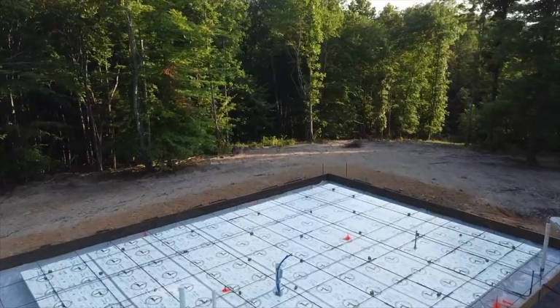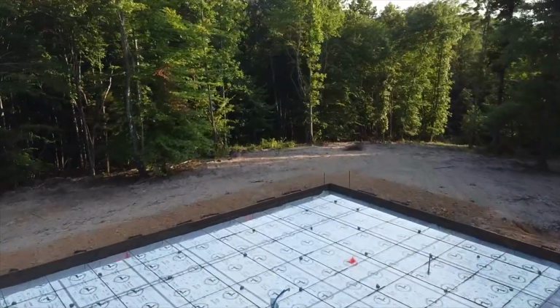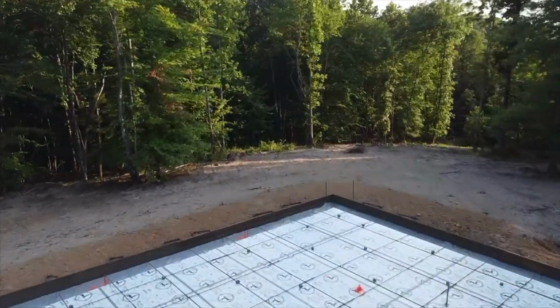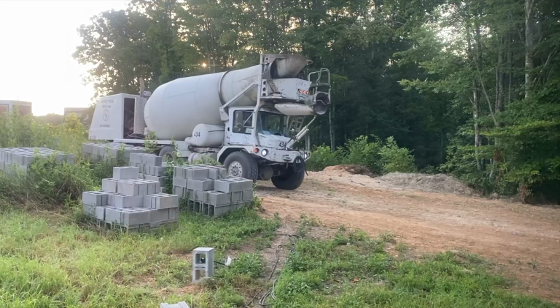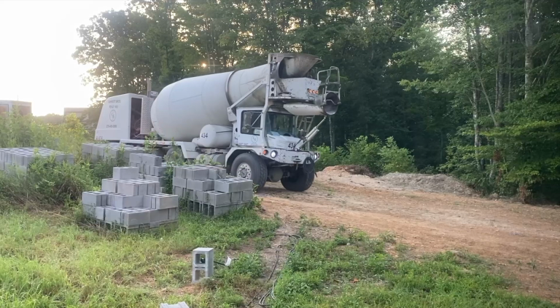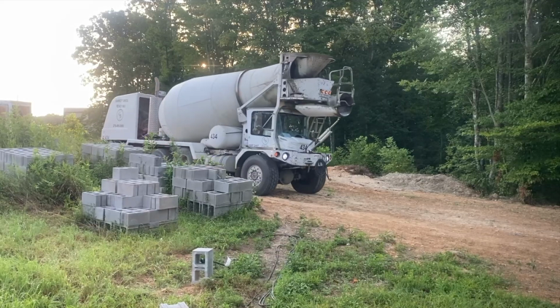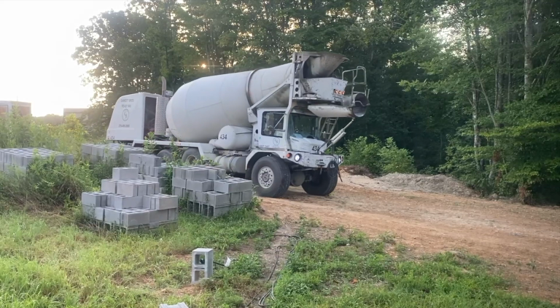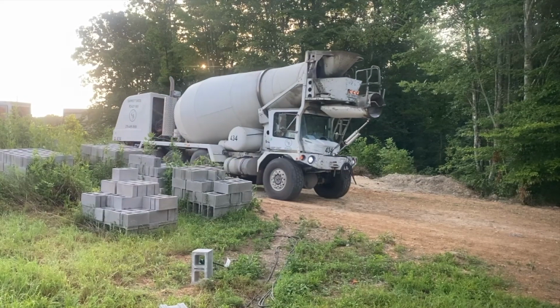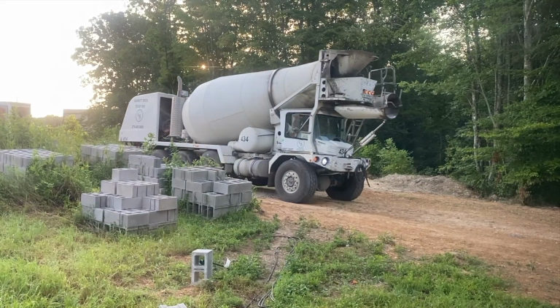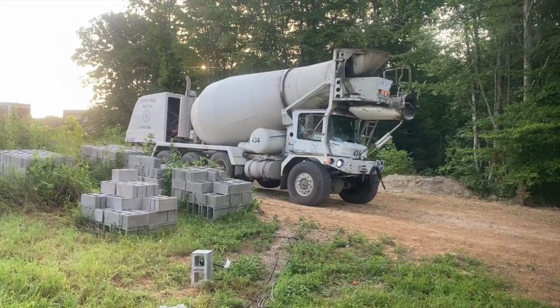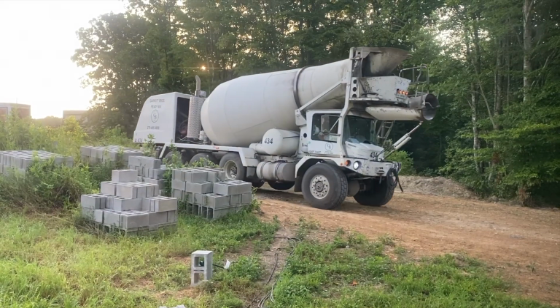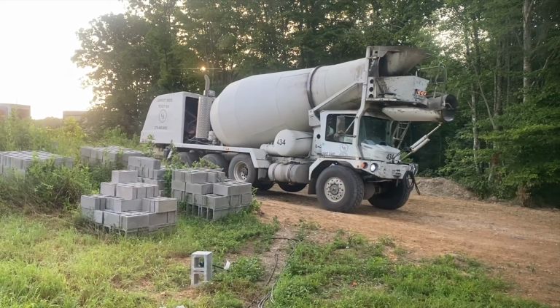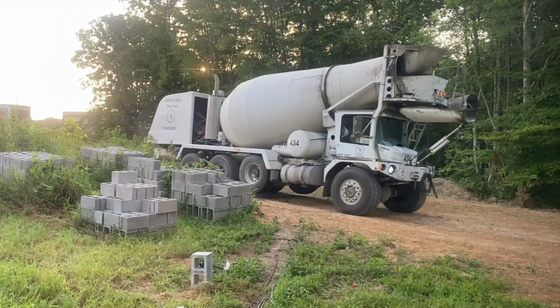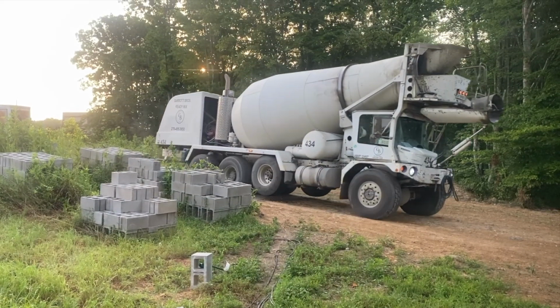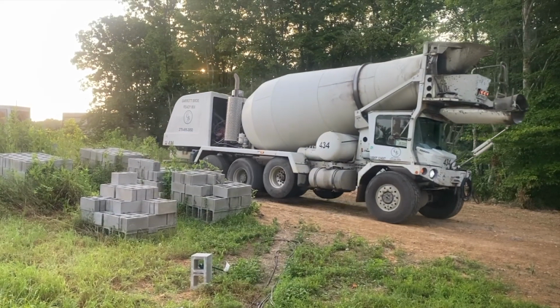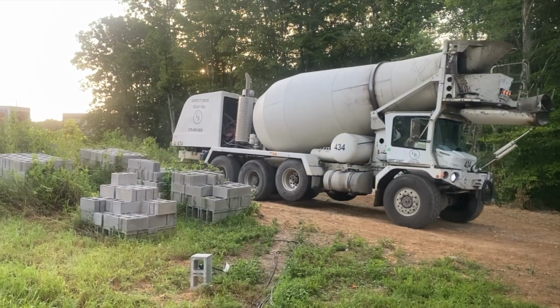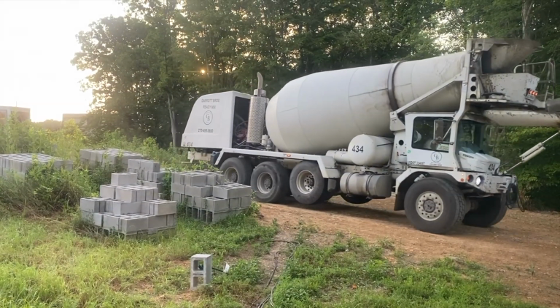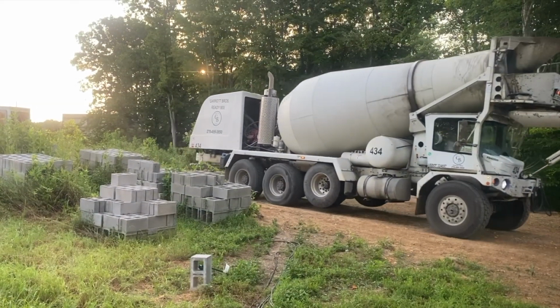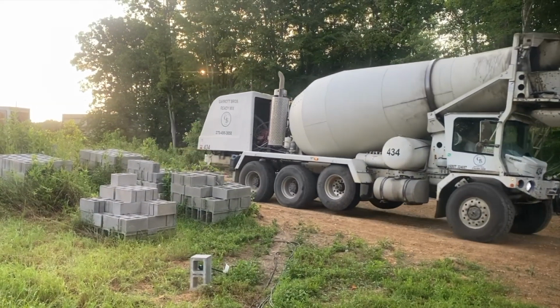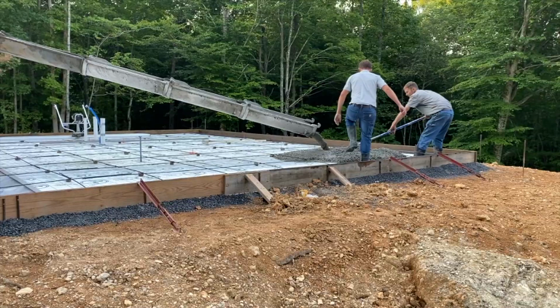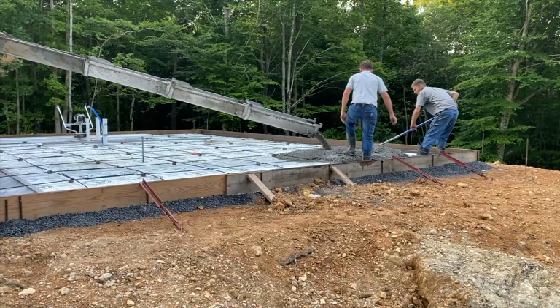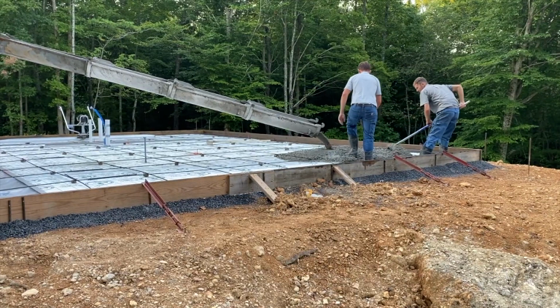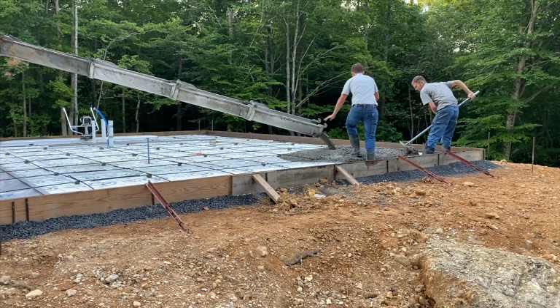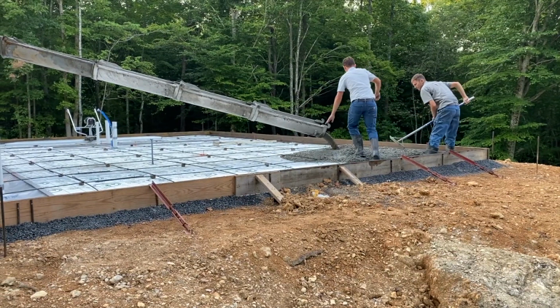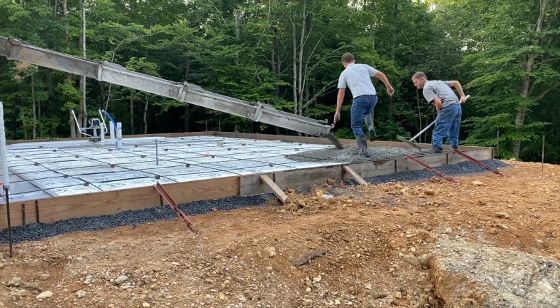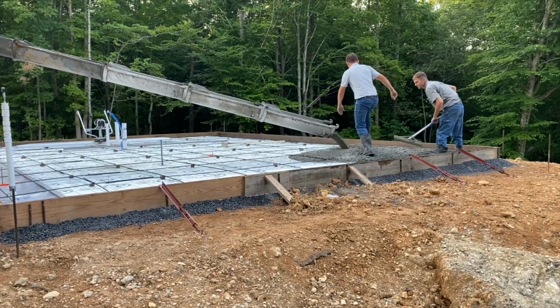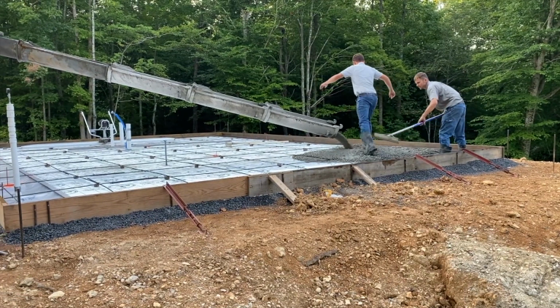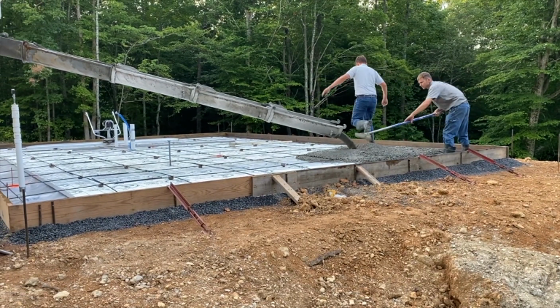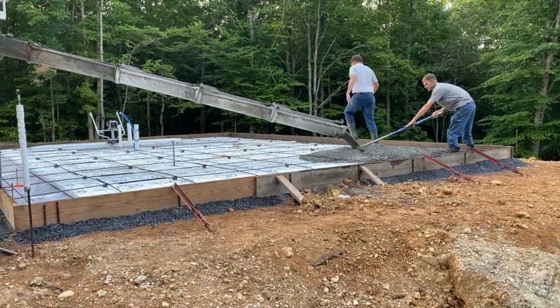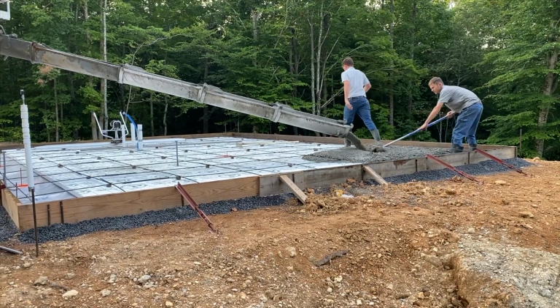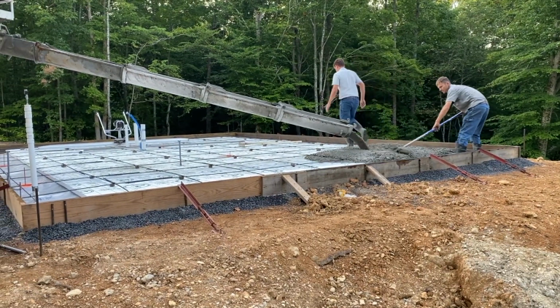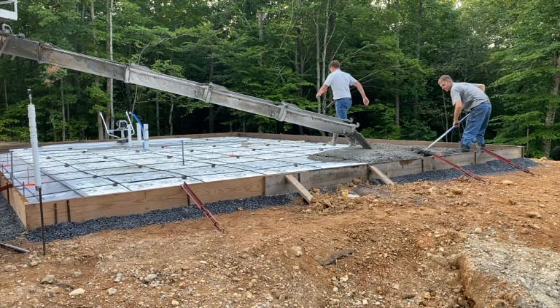Rebar went on top of the foam, and then it was time to pour. He upgraded to a full-size employee for this part.